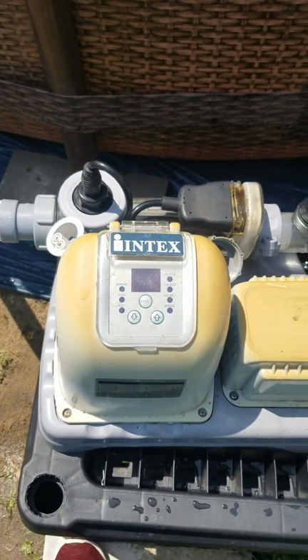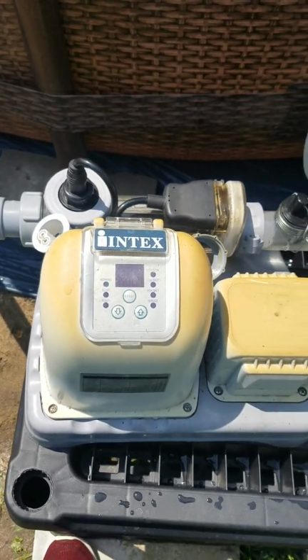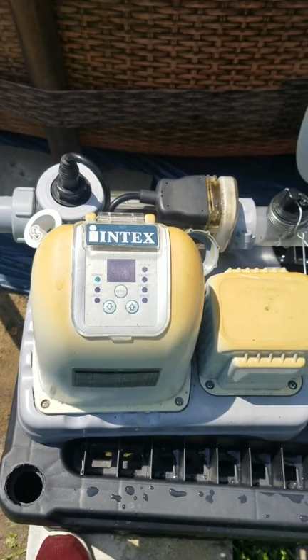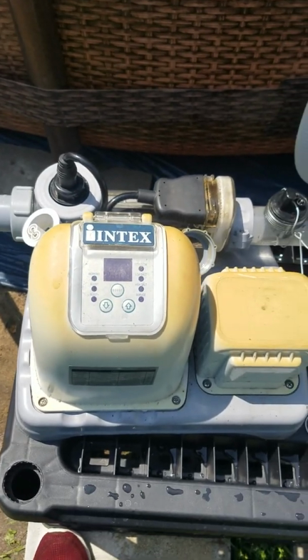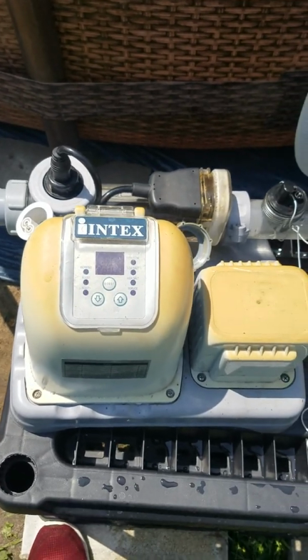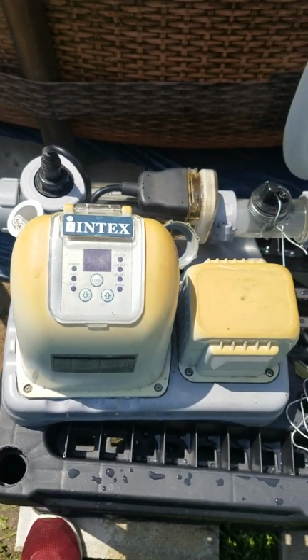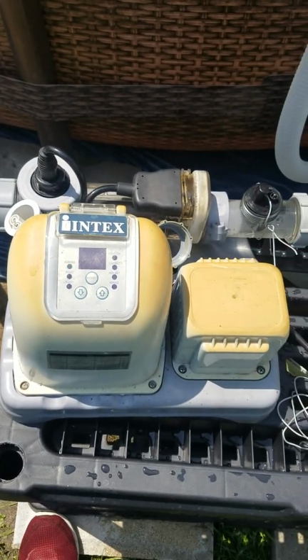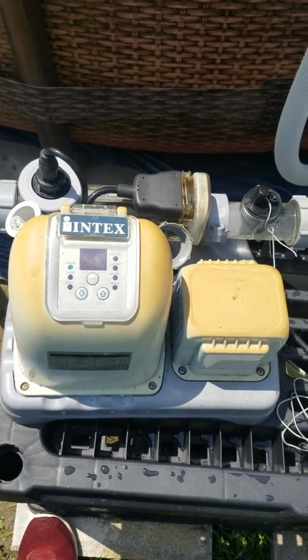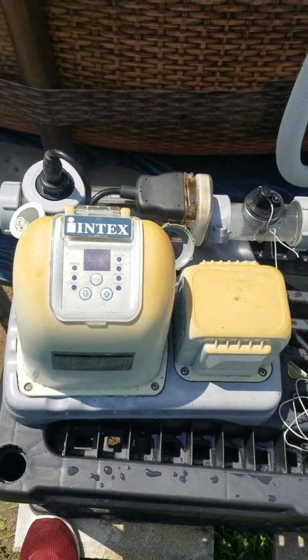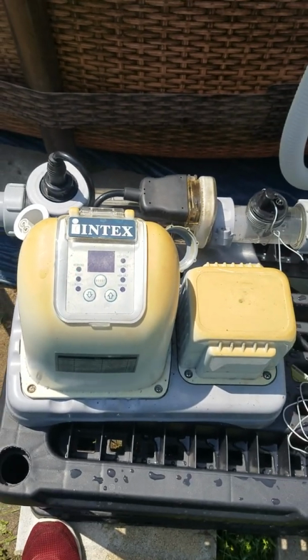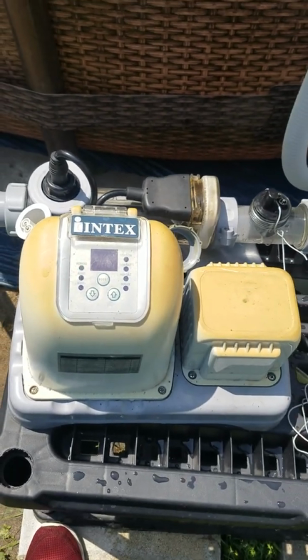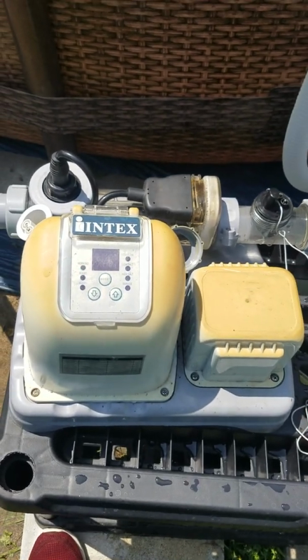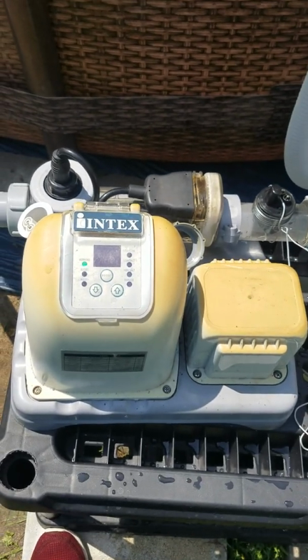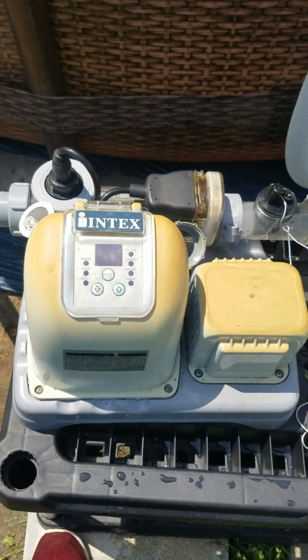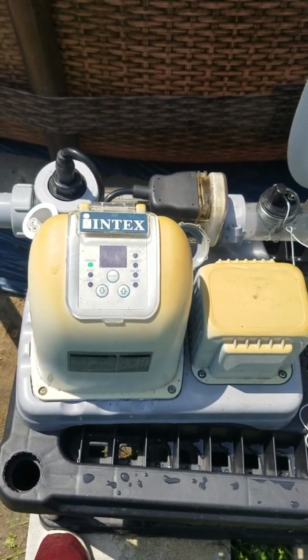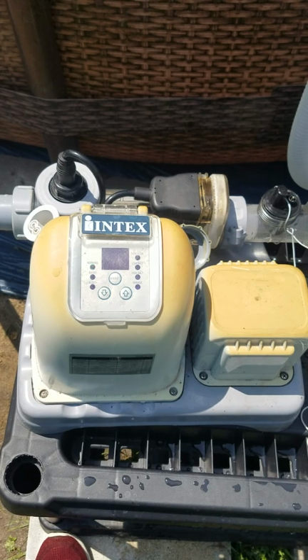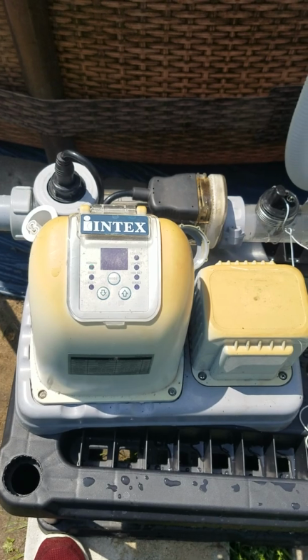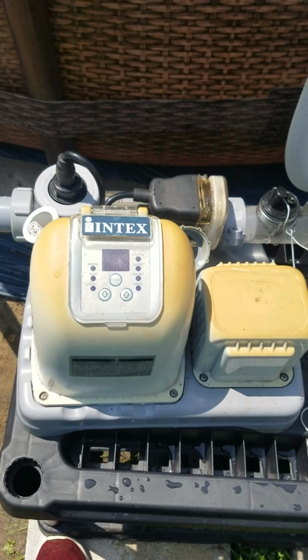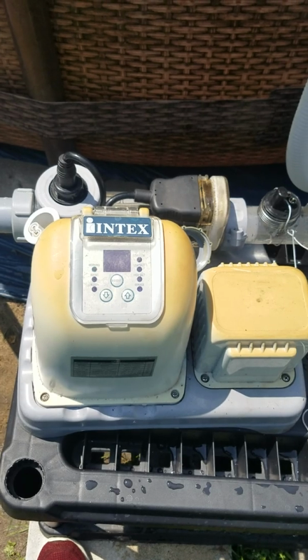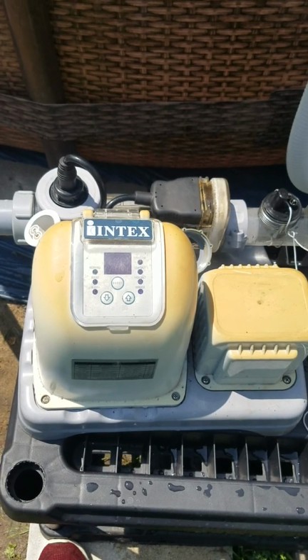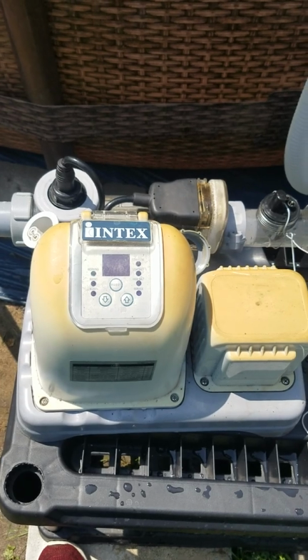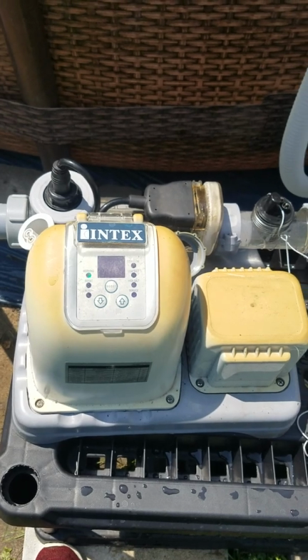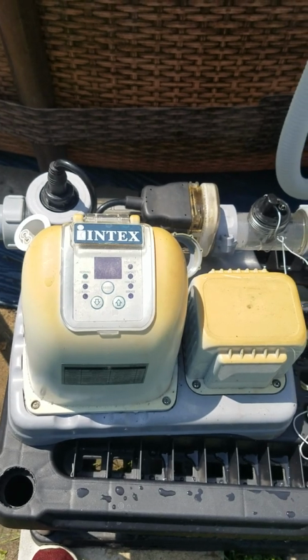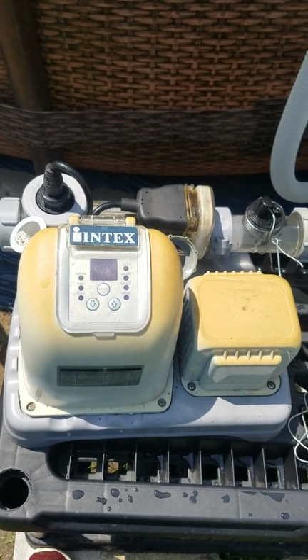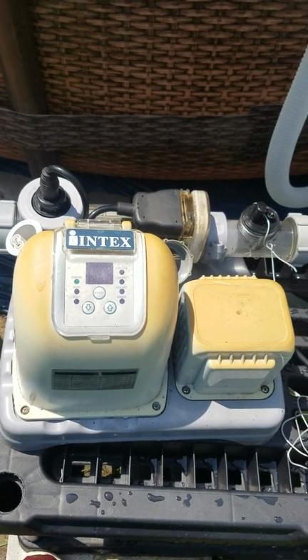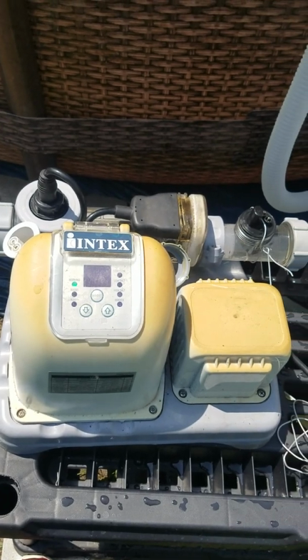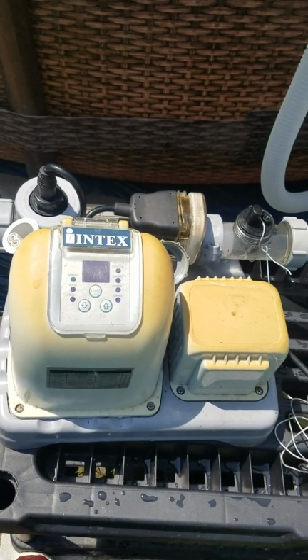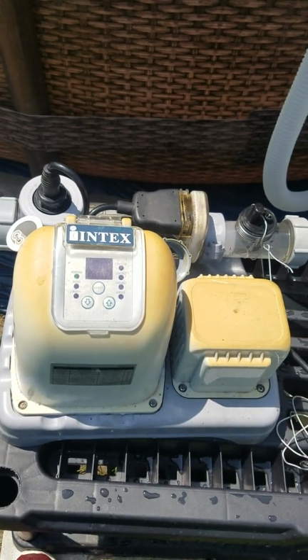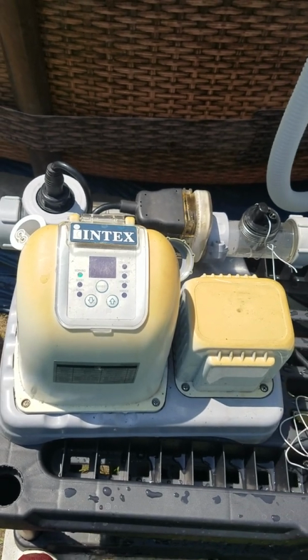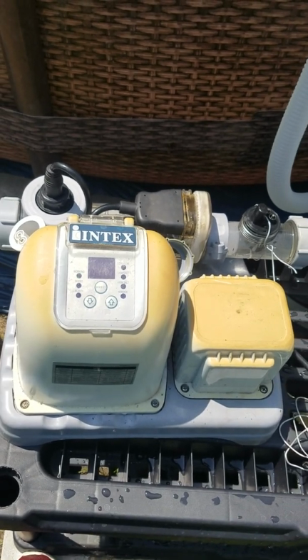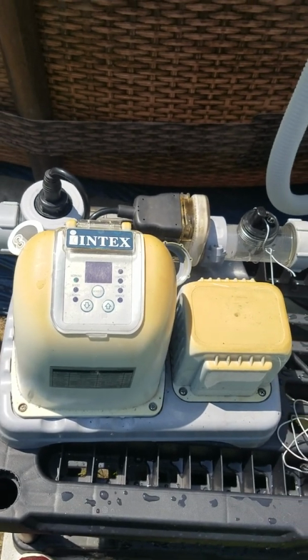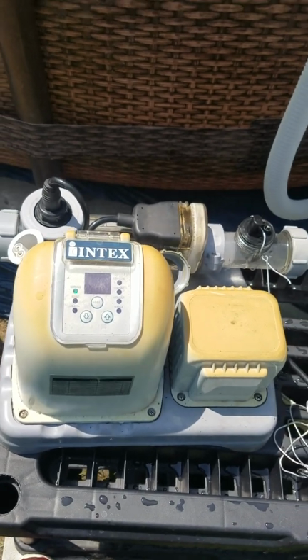Thanks for watching, and I hope this video helped you get your pool problems fixed.